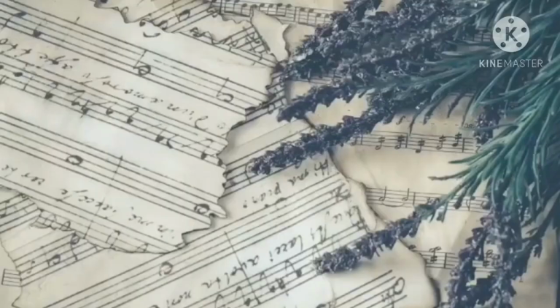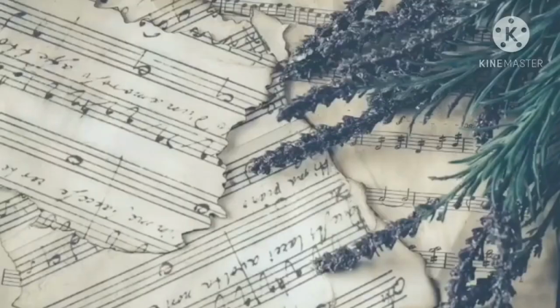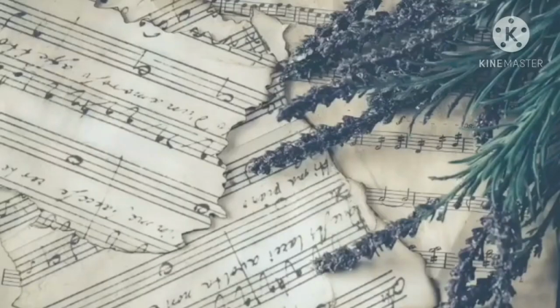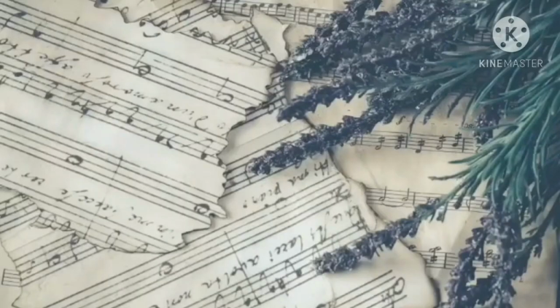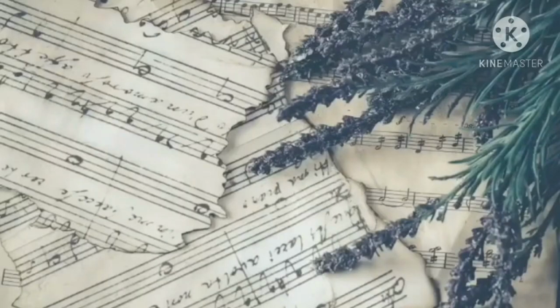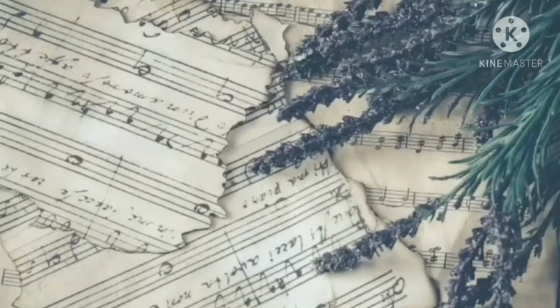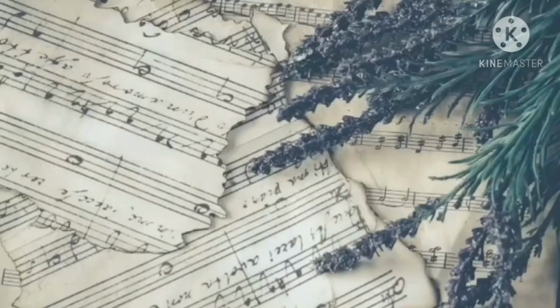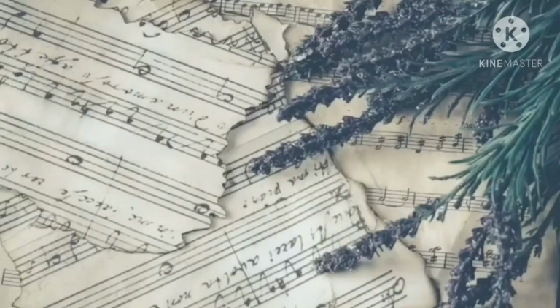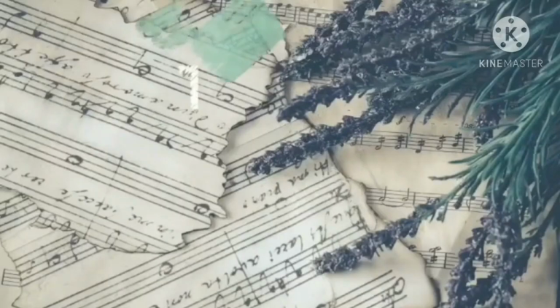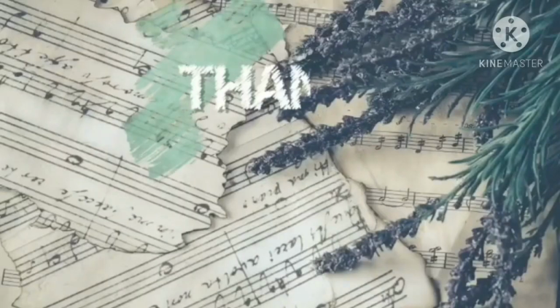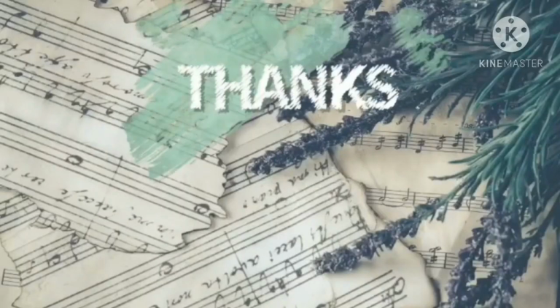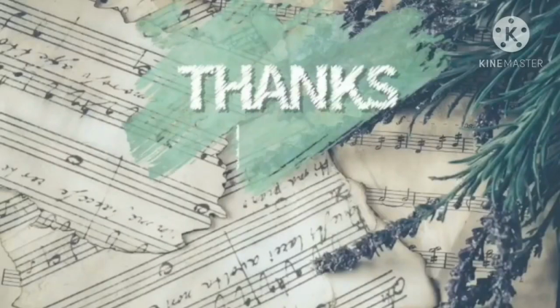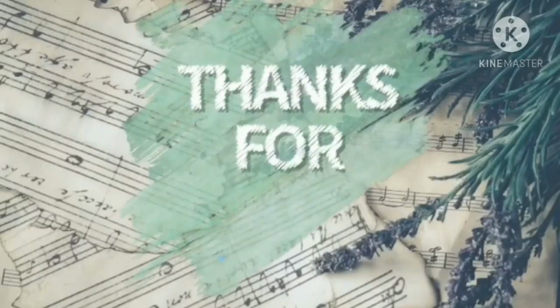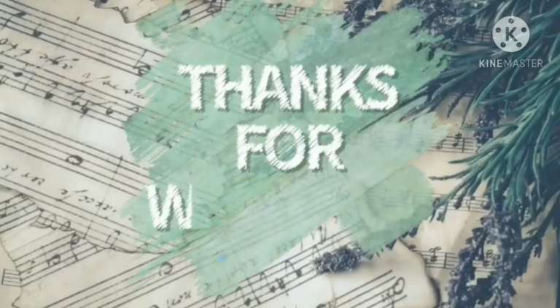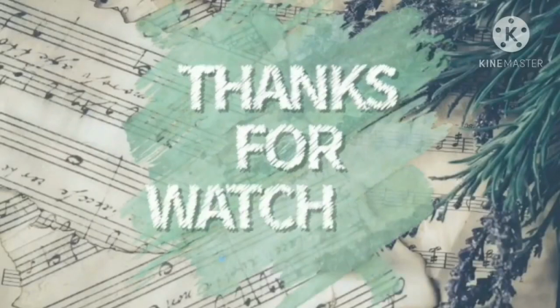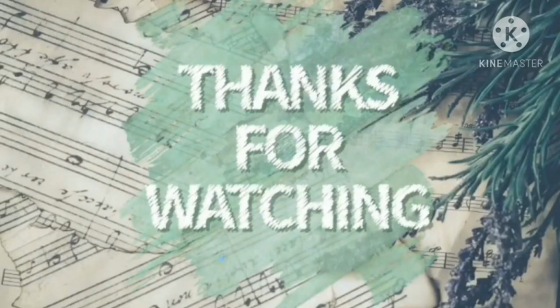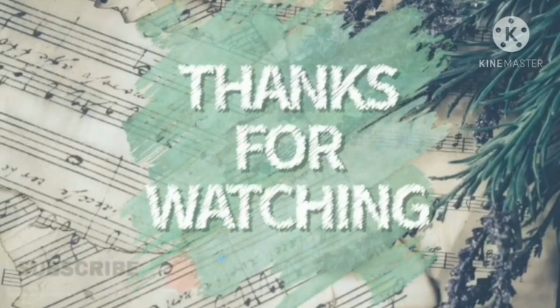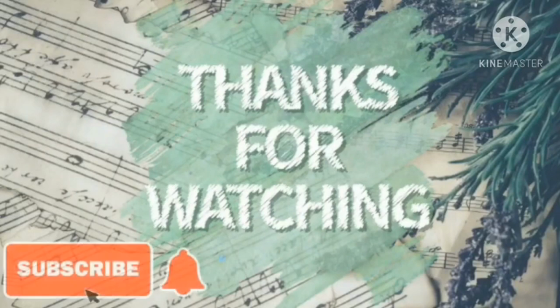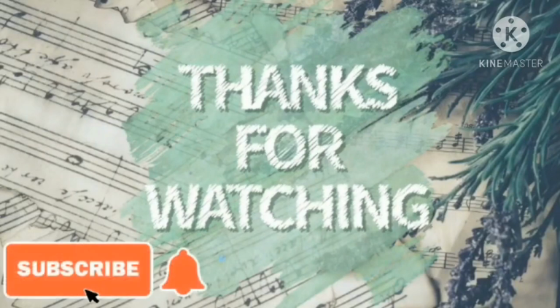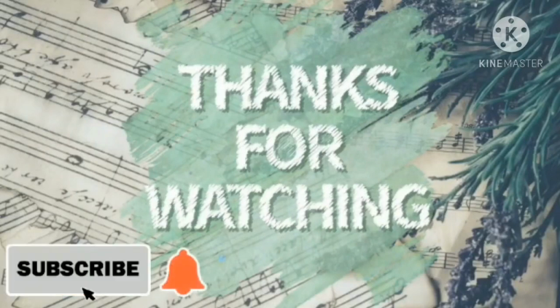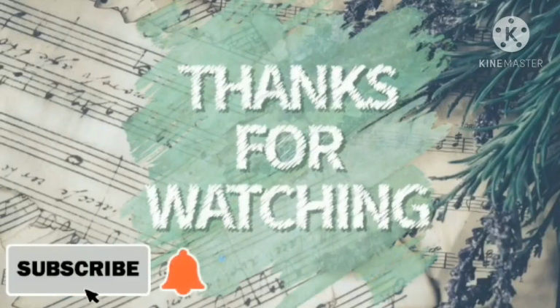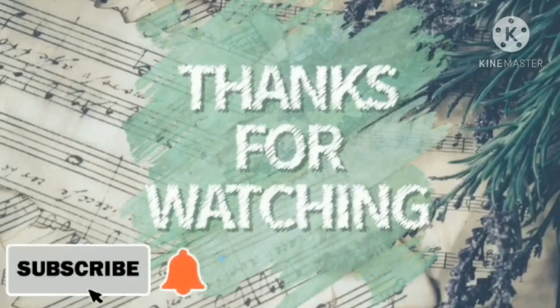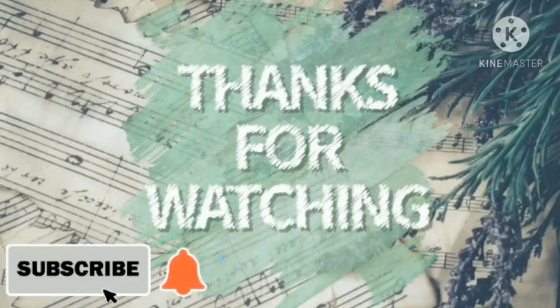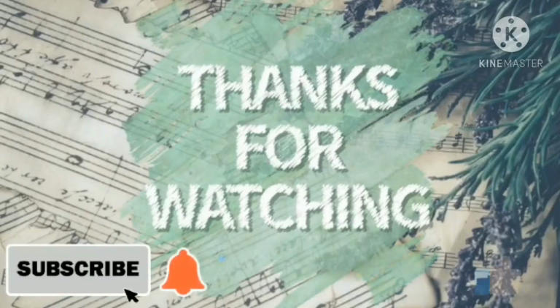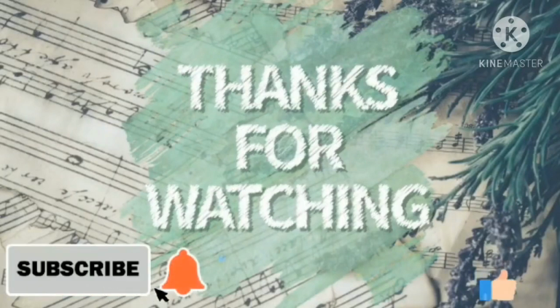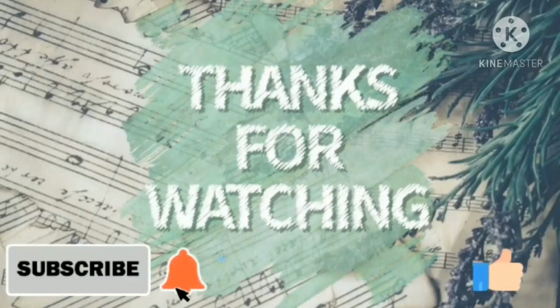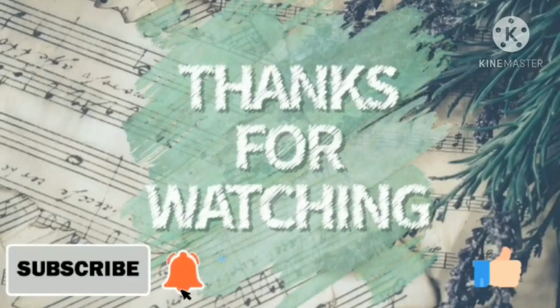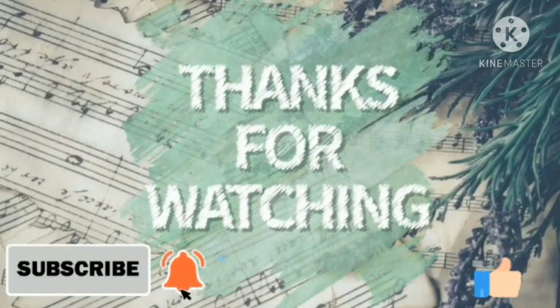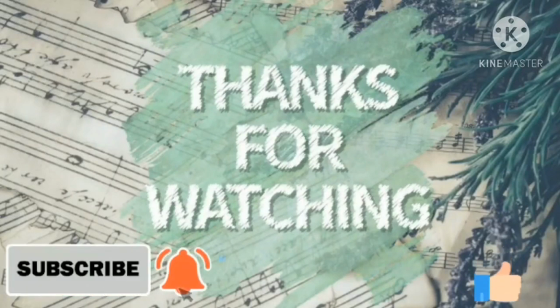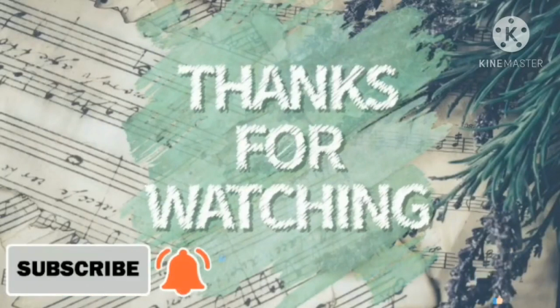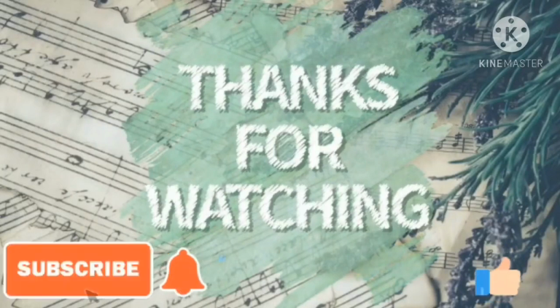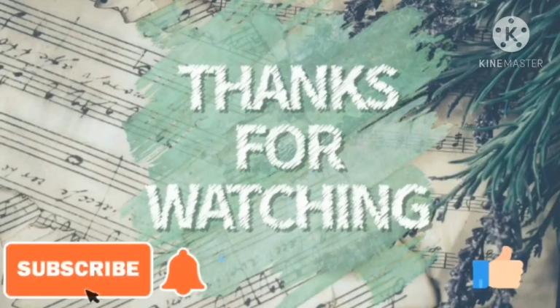Thanks for watching the video. Please like, subscribe and share the video.